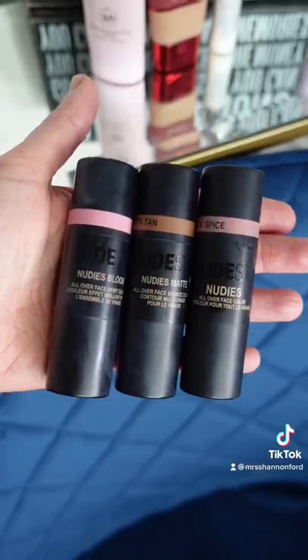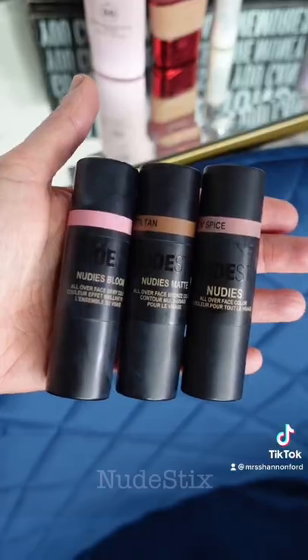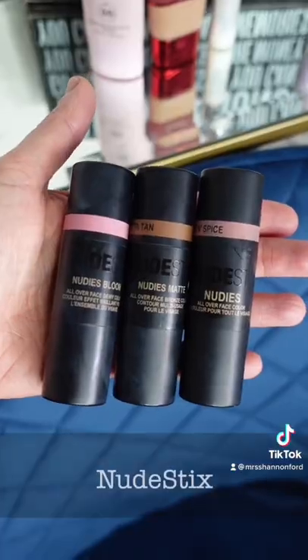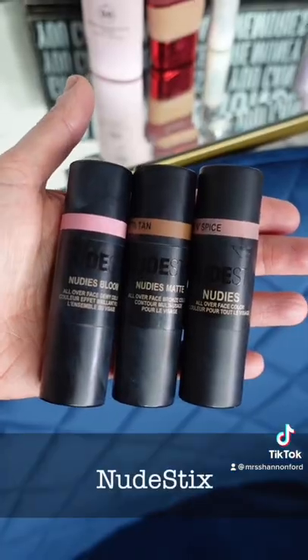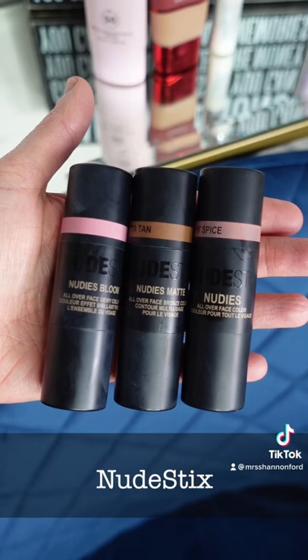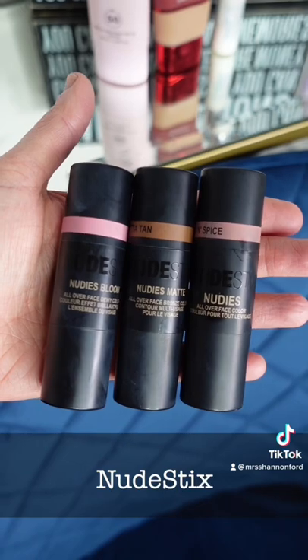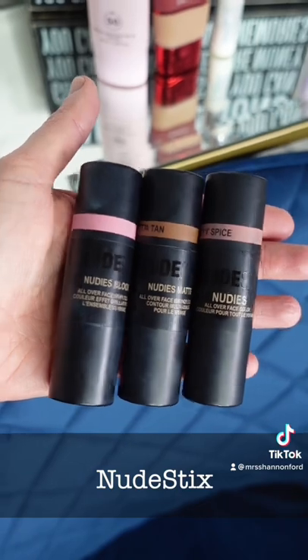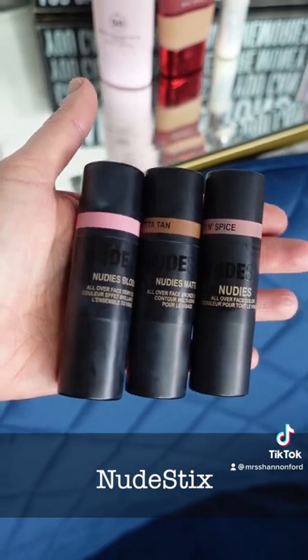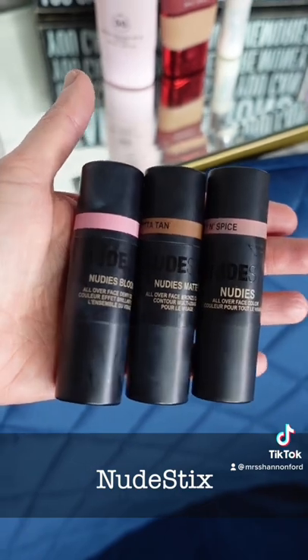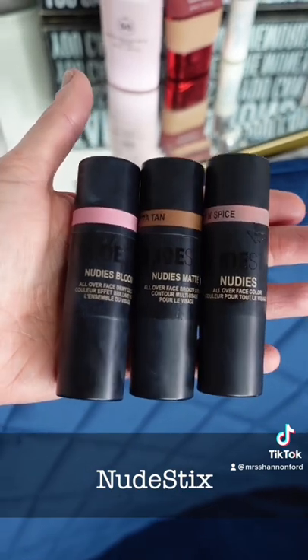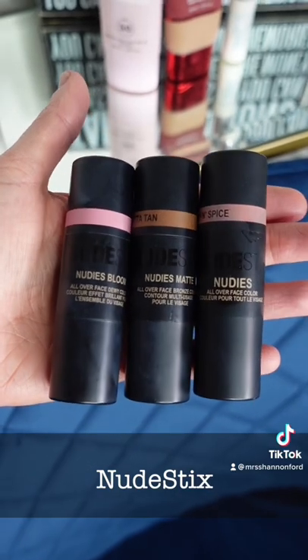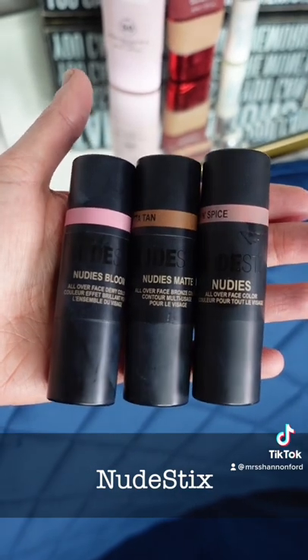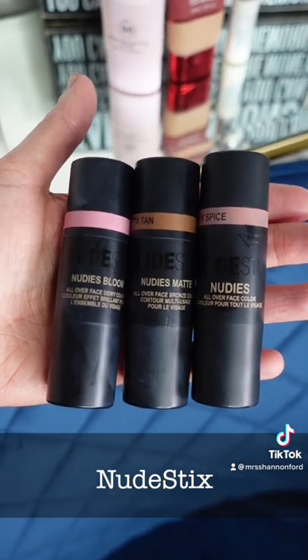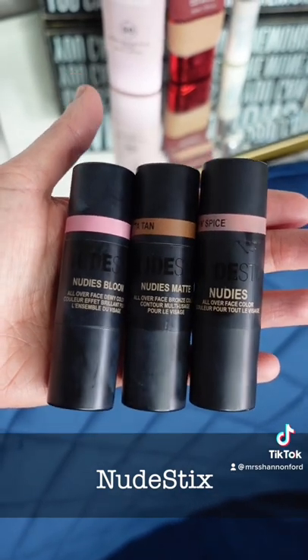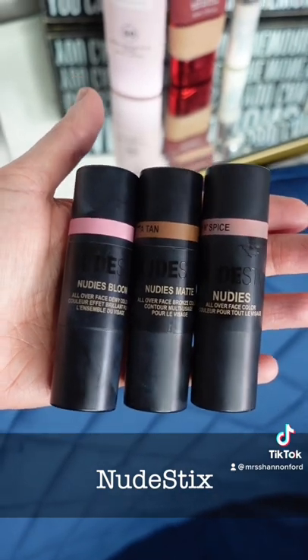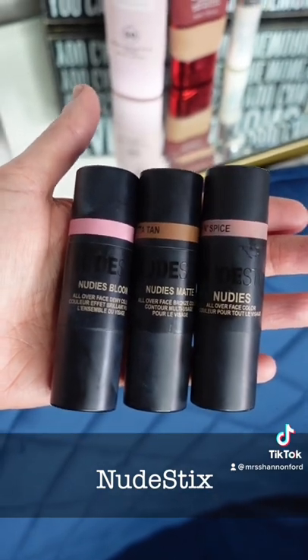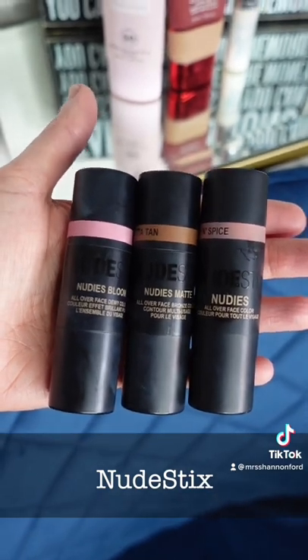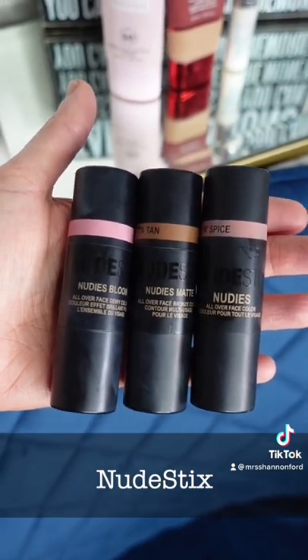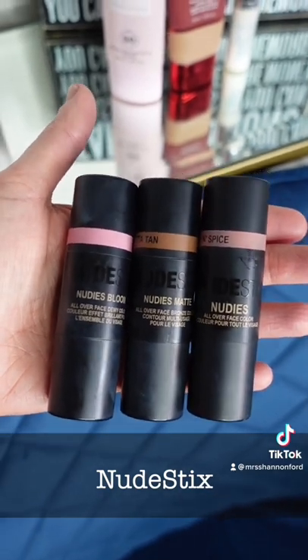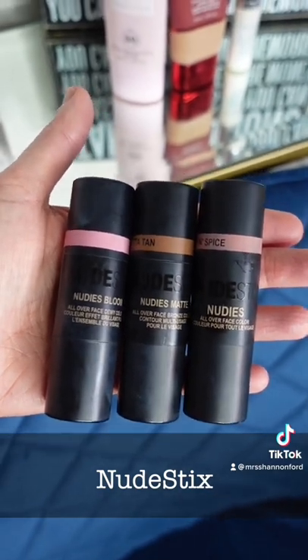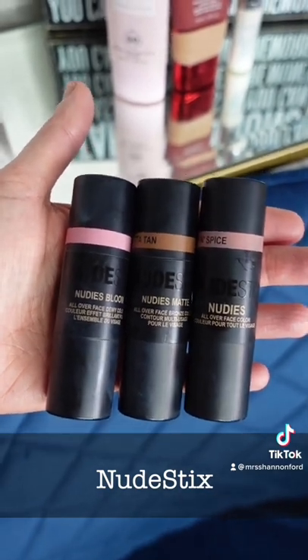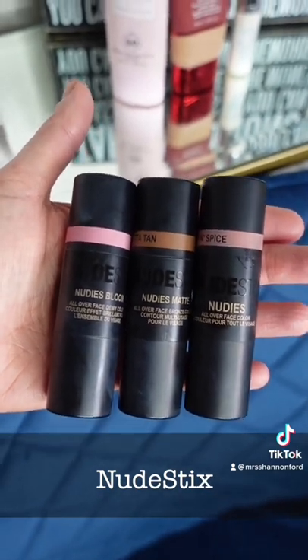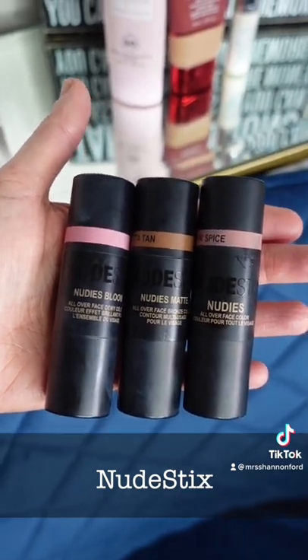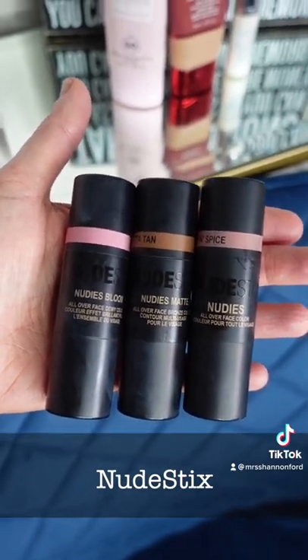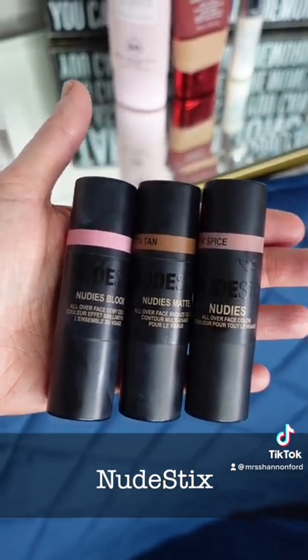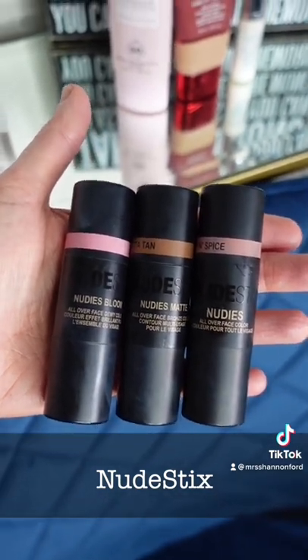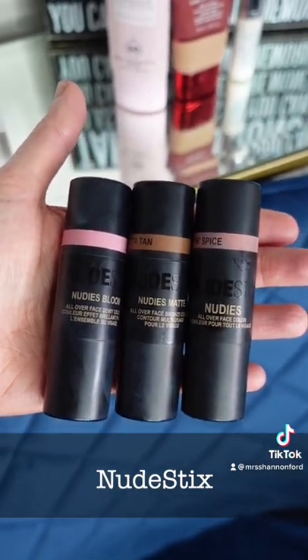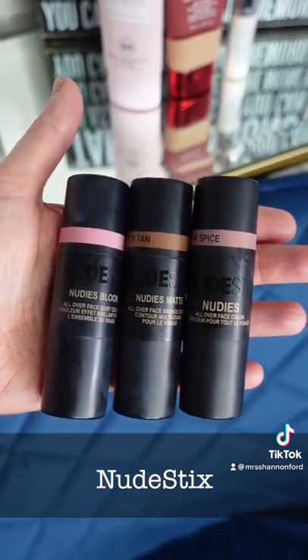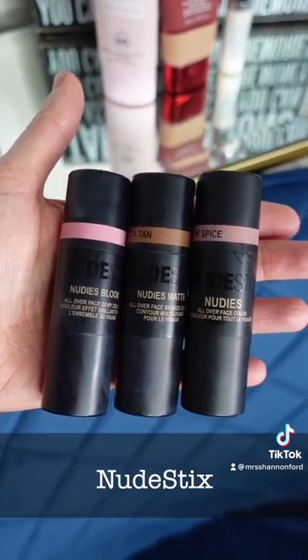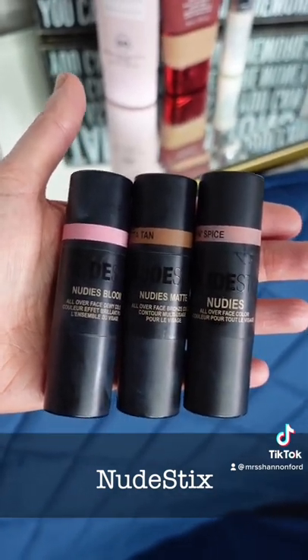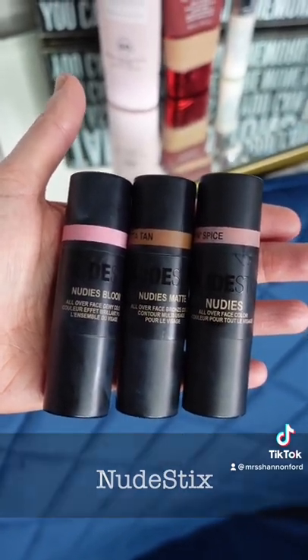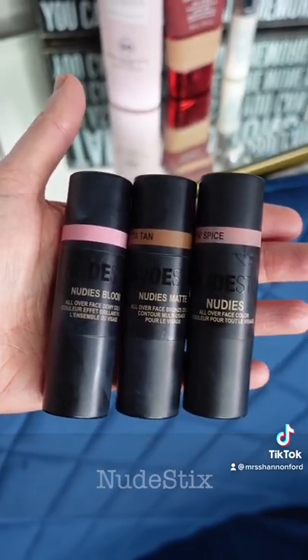Fourth on my list are these Nudestix. I got them in several different colors. They come in blush and bronzer and they're perfect for on the go color.